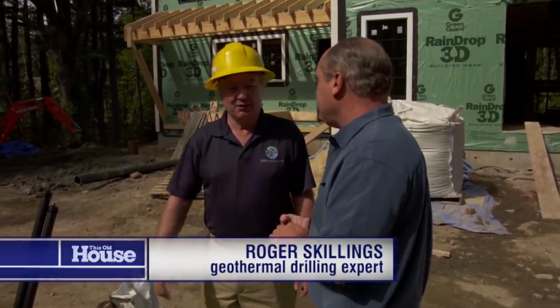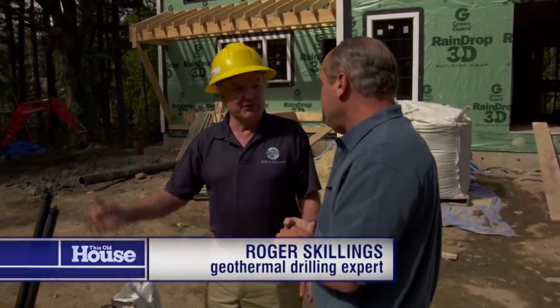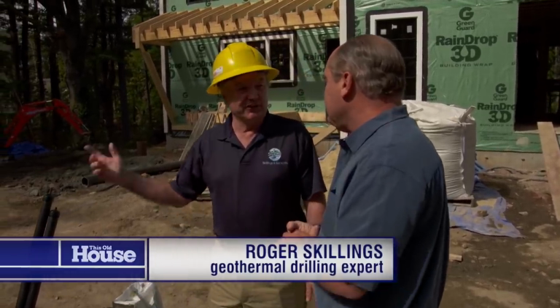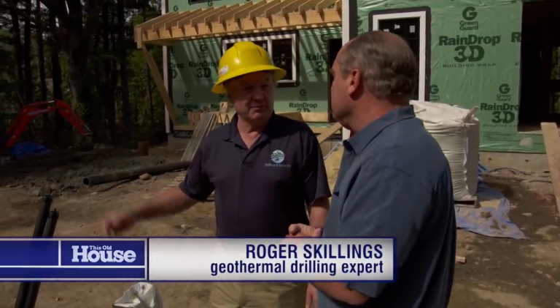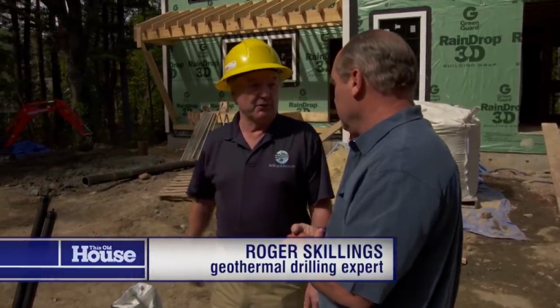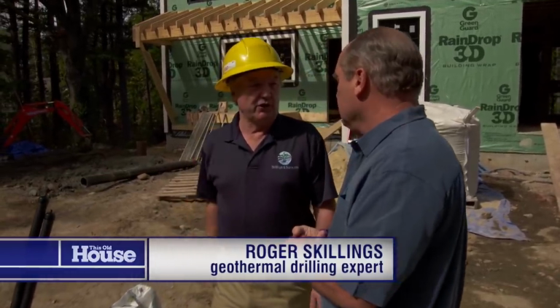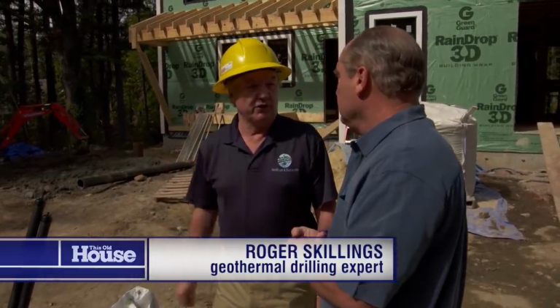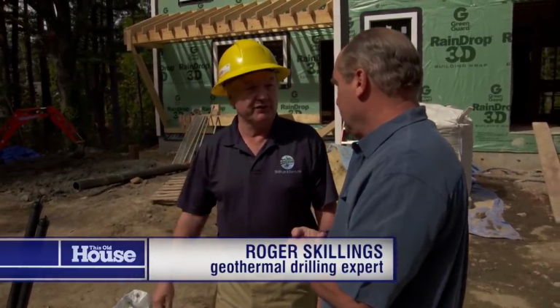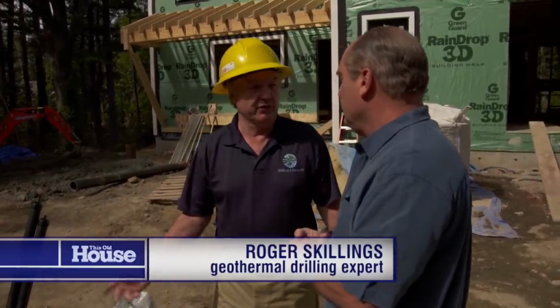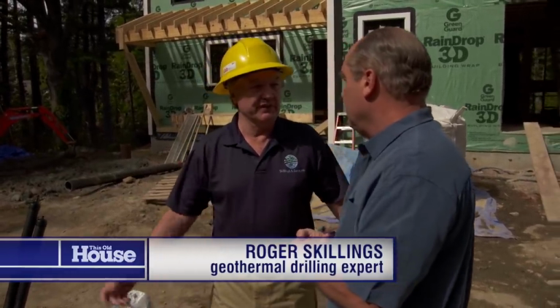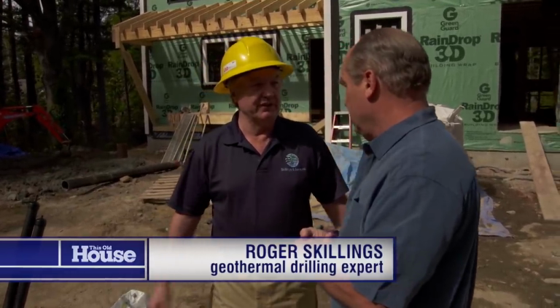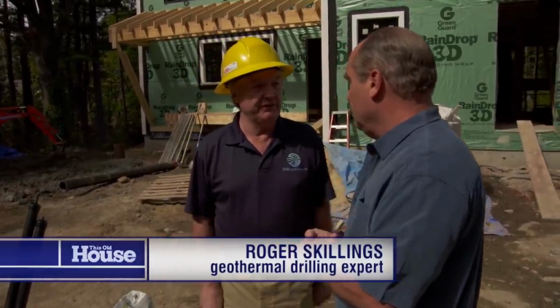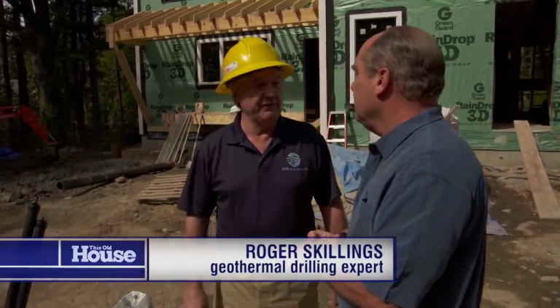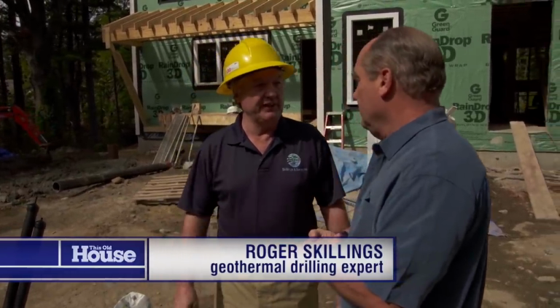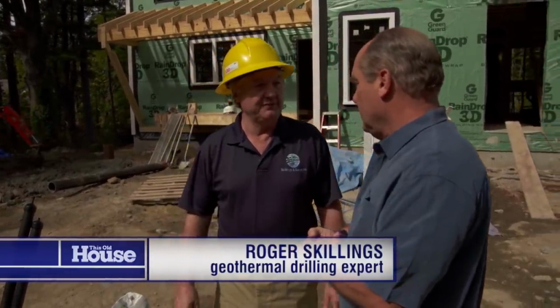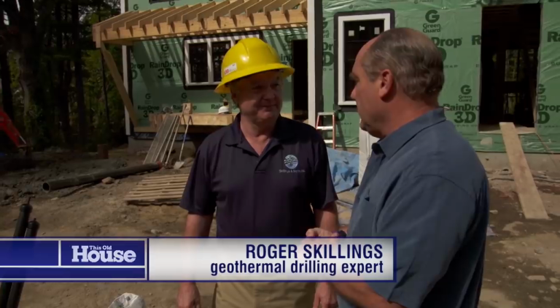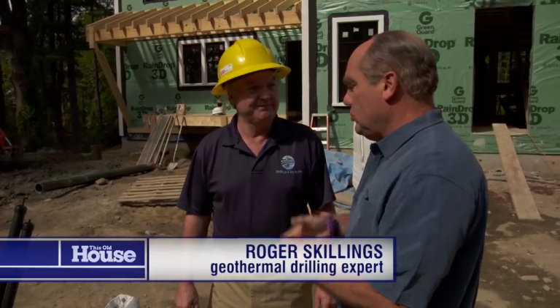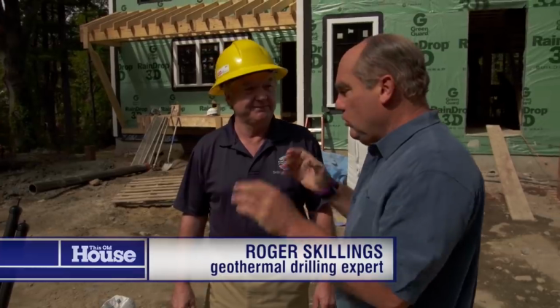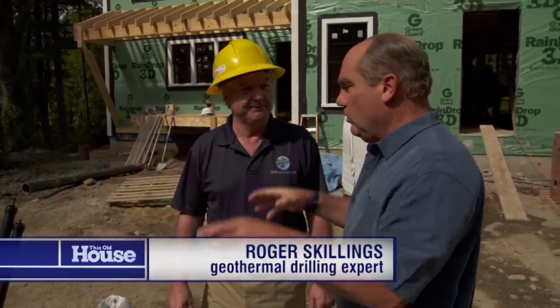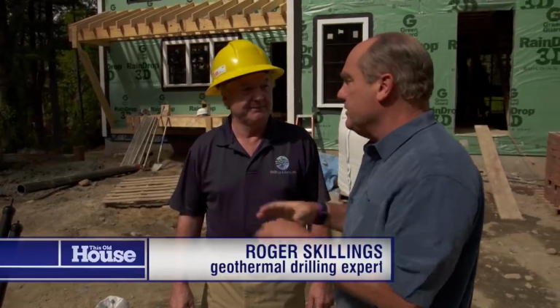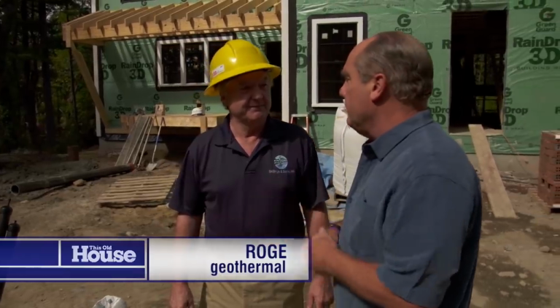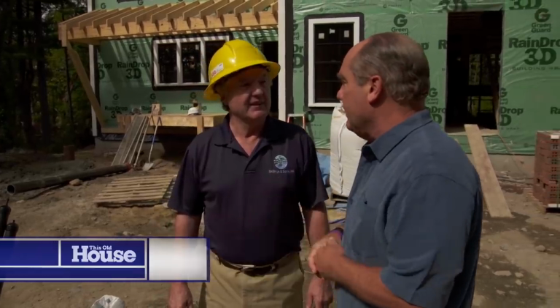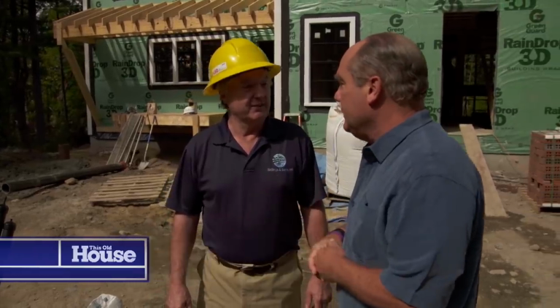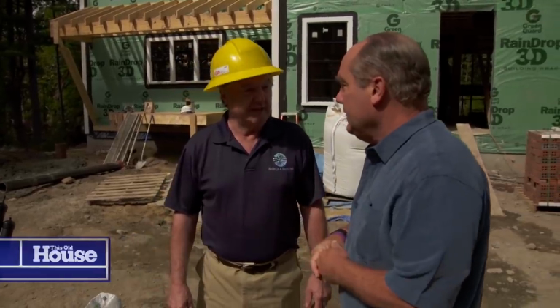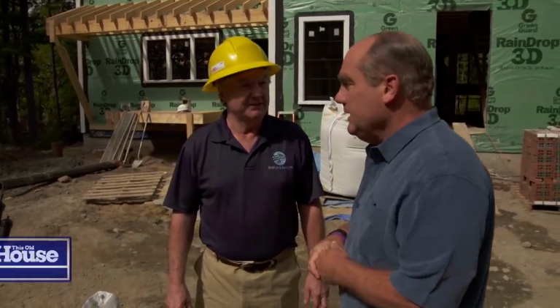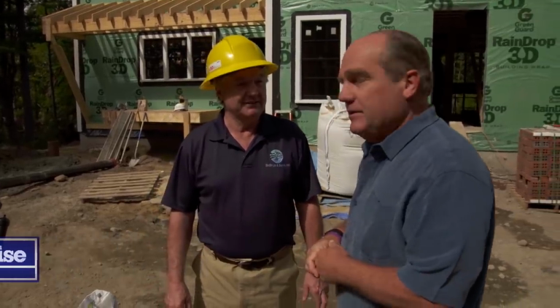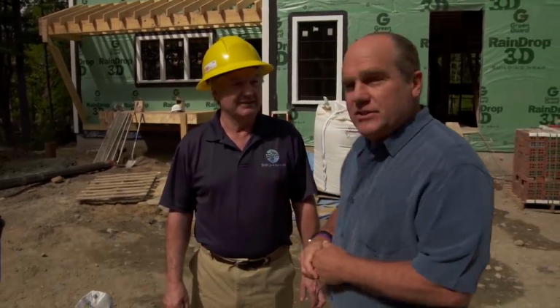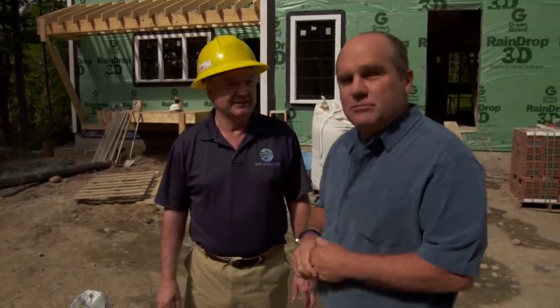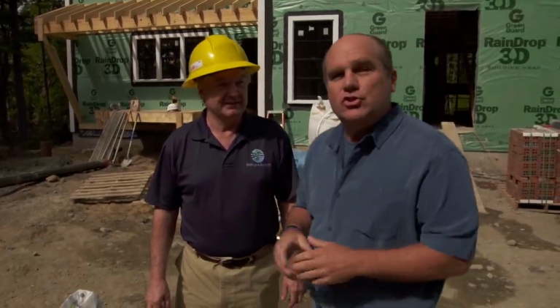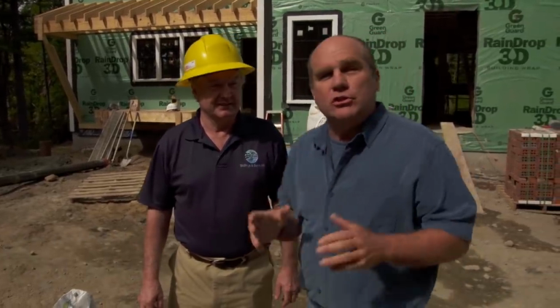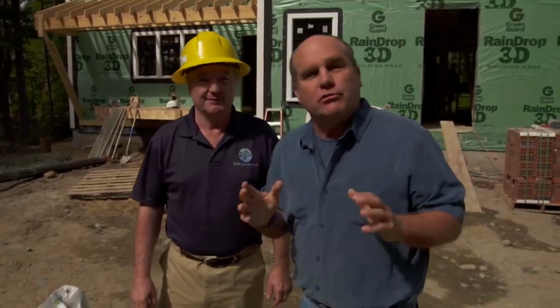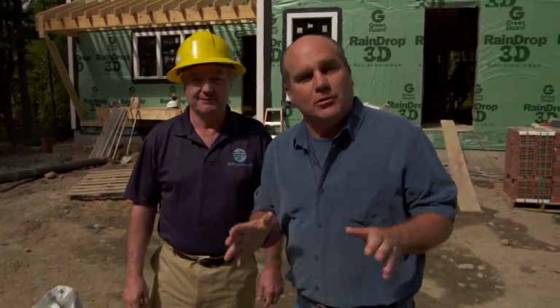We're drilling a couple of boreholes, total 750 feet — two holes into the ground. Now the system is geothermal.